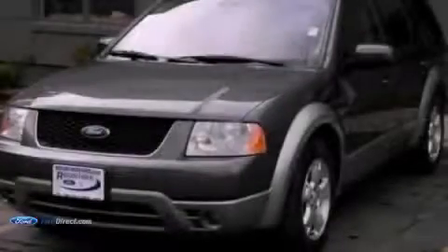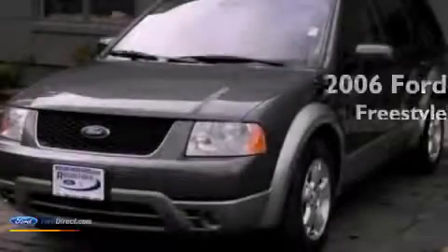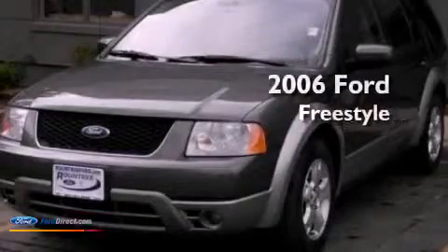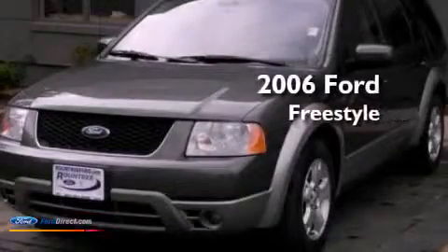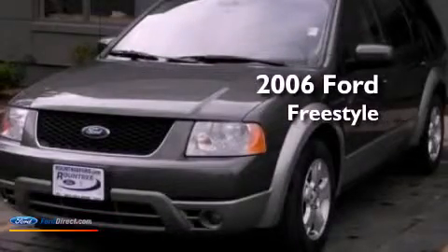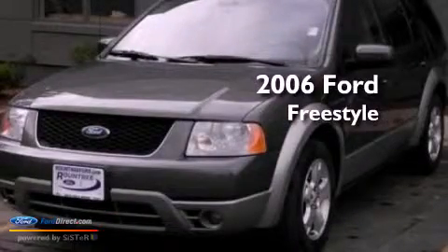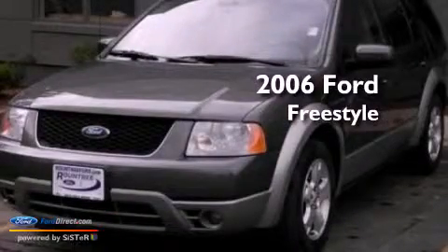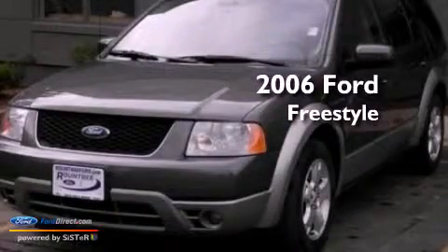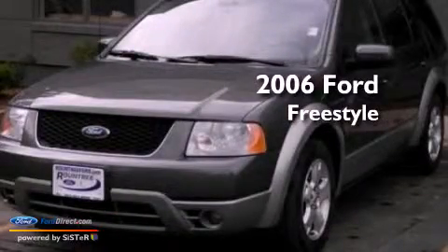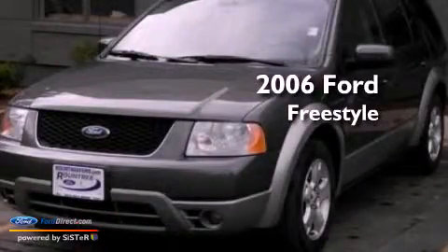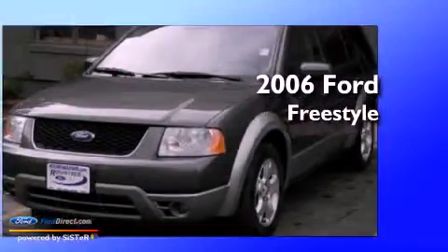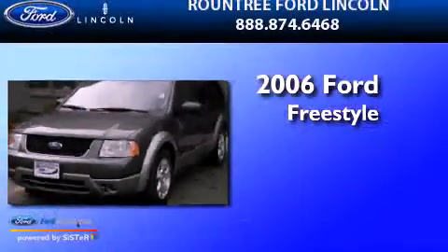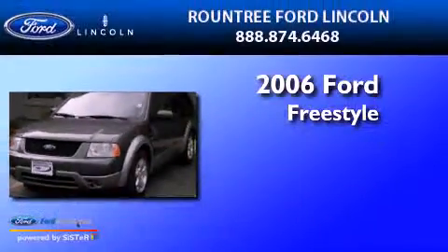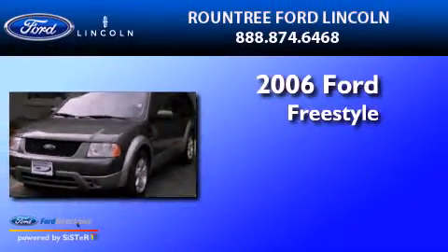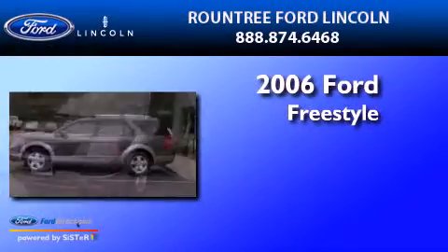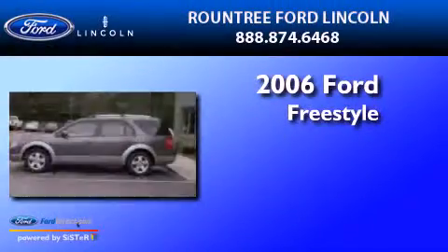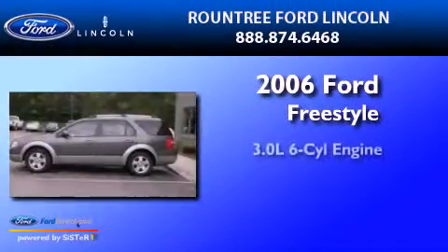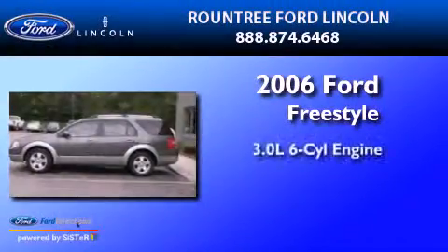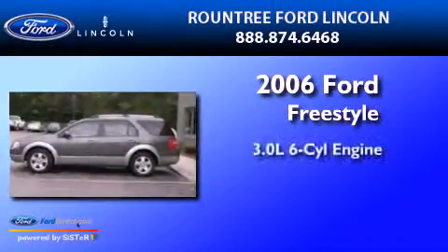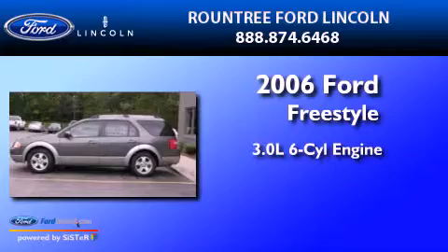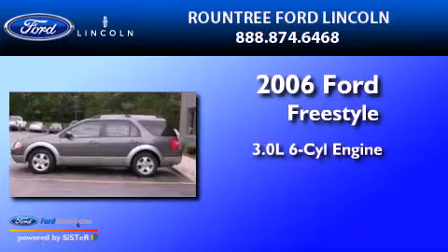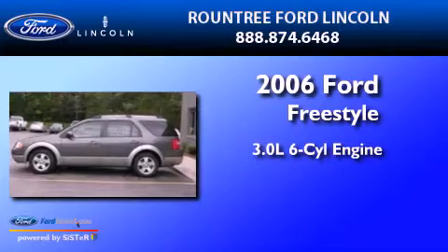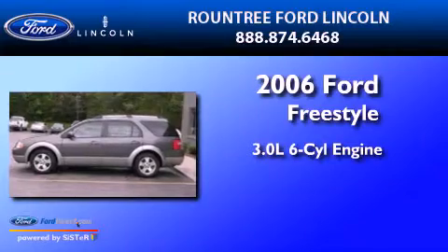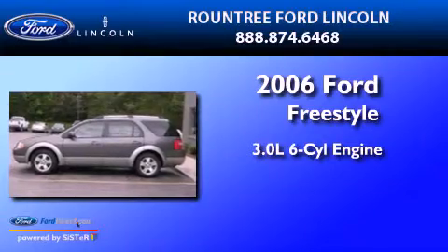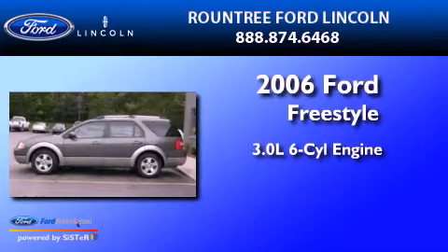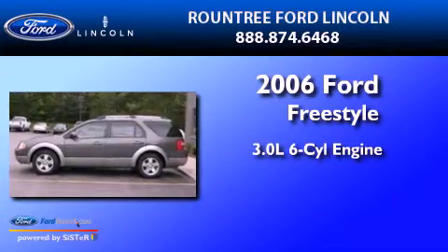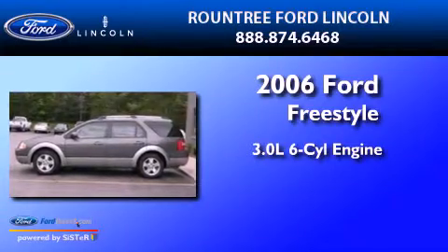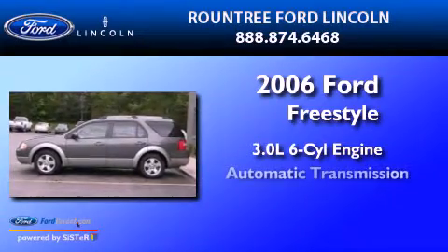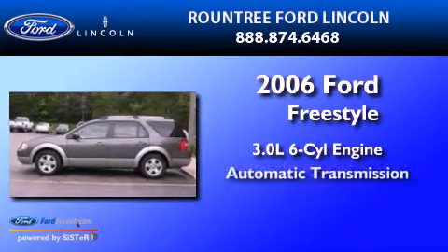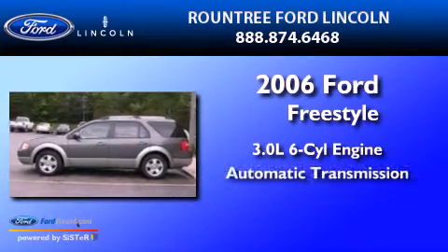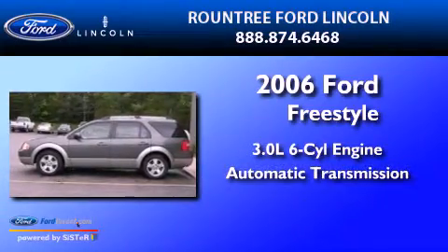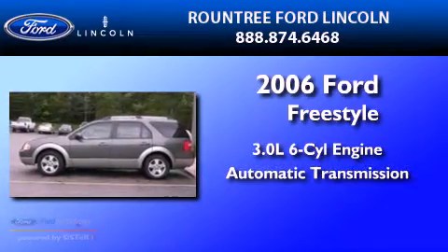This is a 2006 Ford Freestyle. It has a 3.0-liter six-cylinder engine and an automatic transmission.